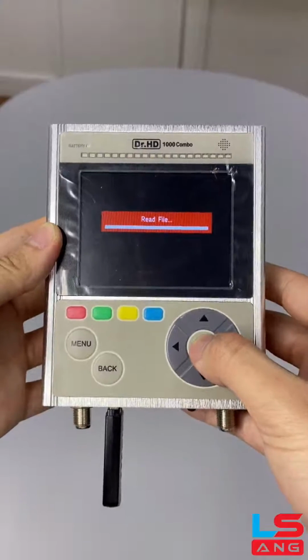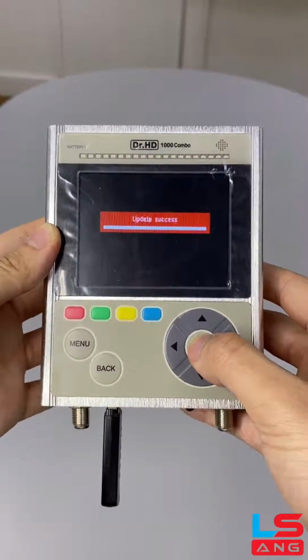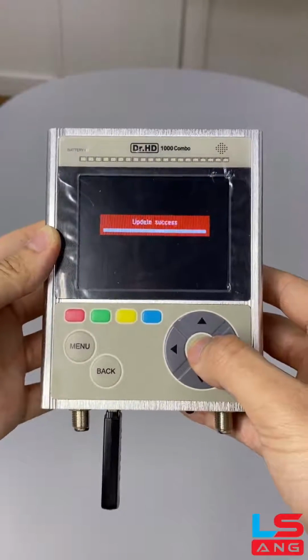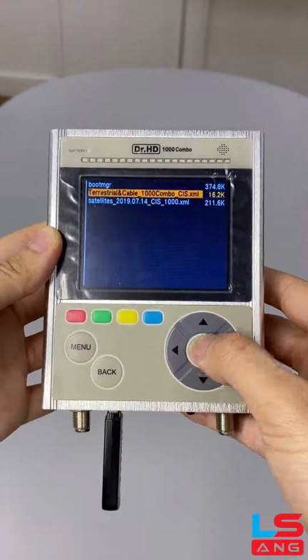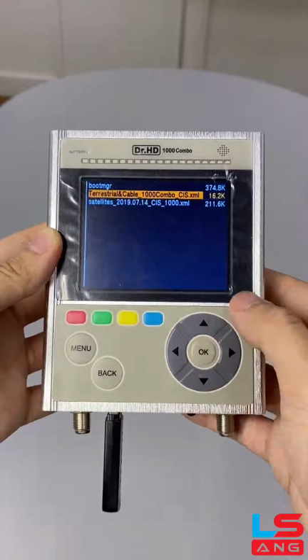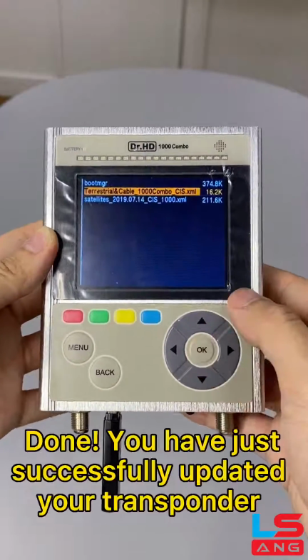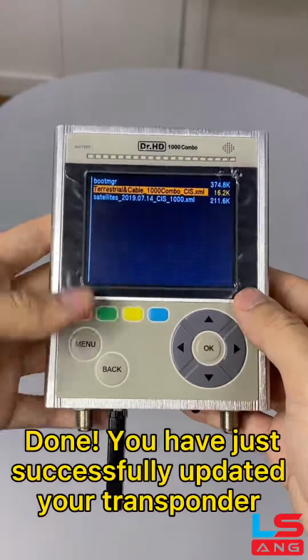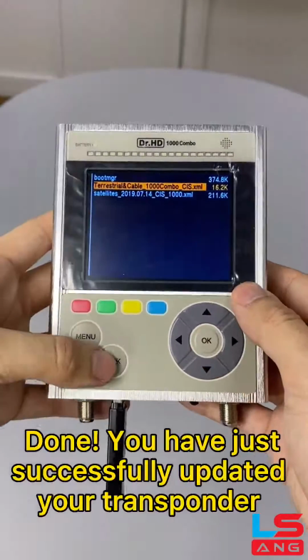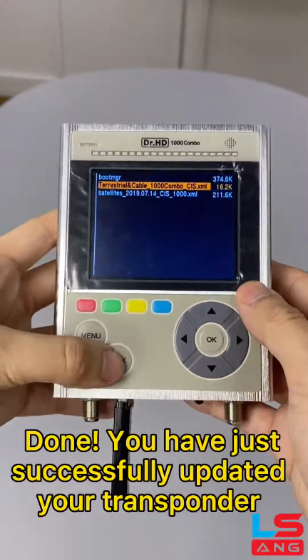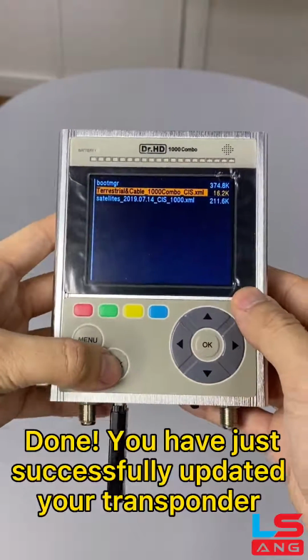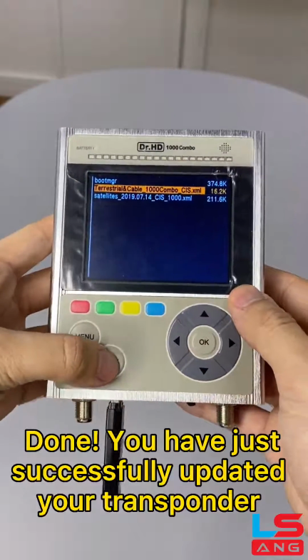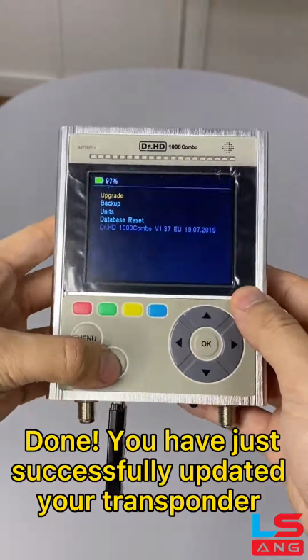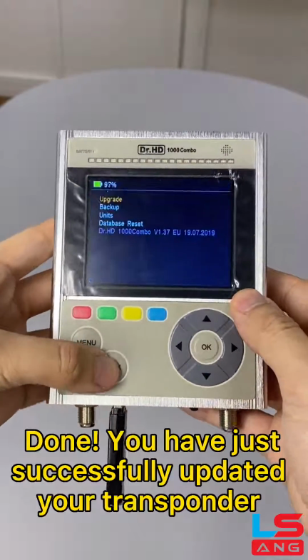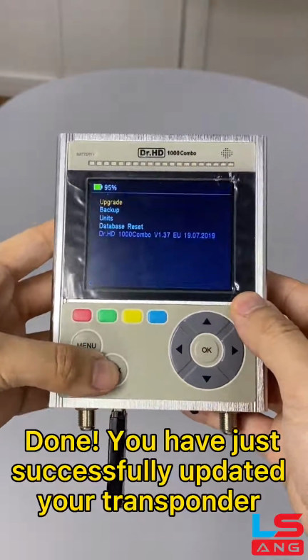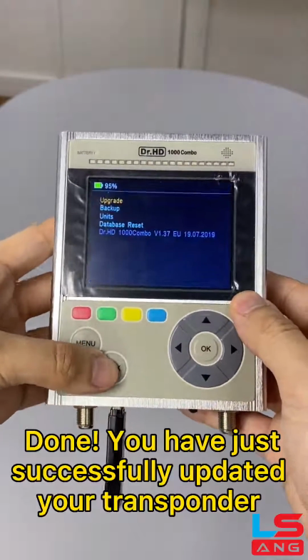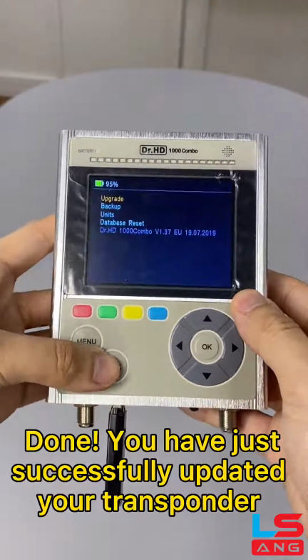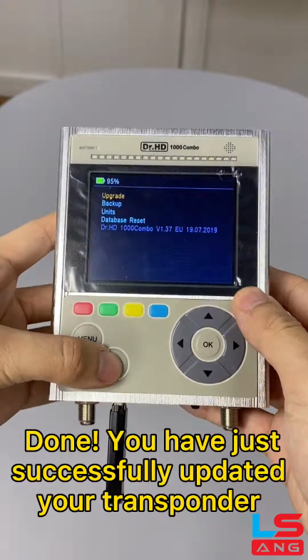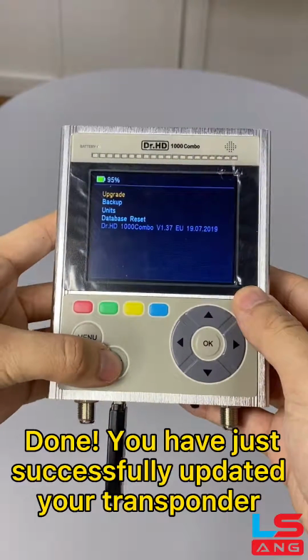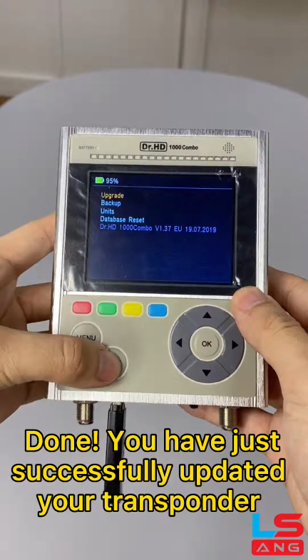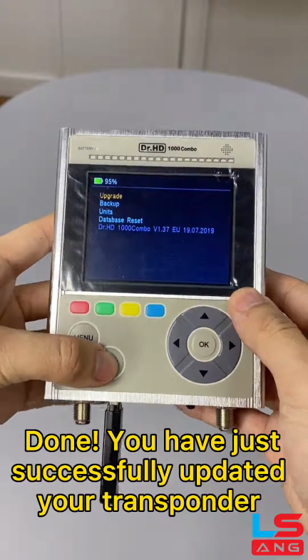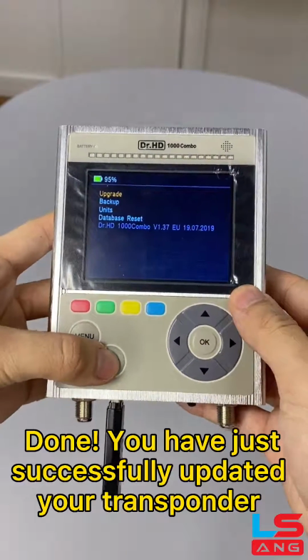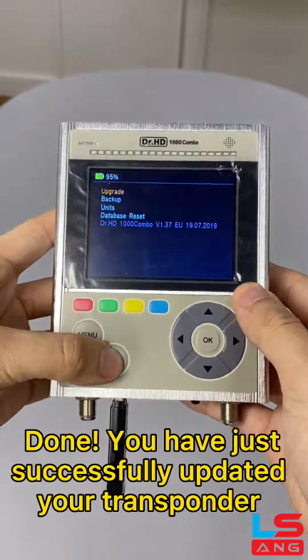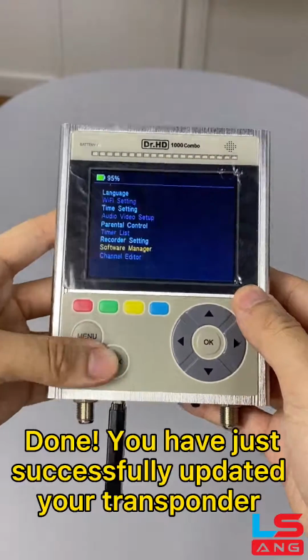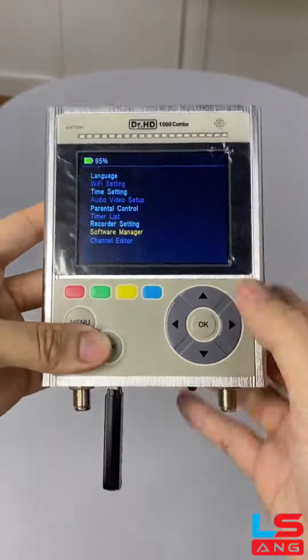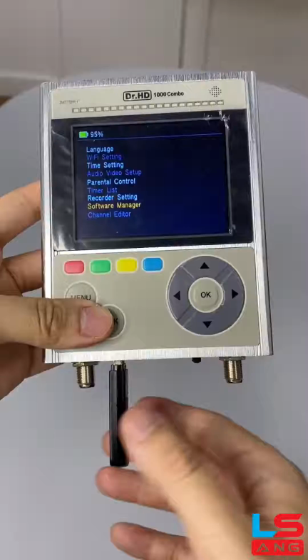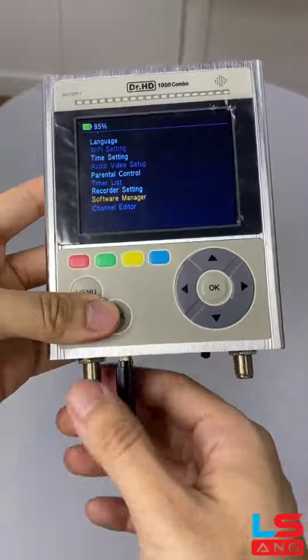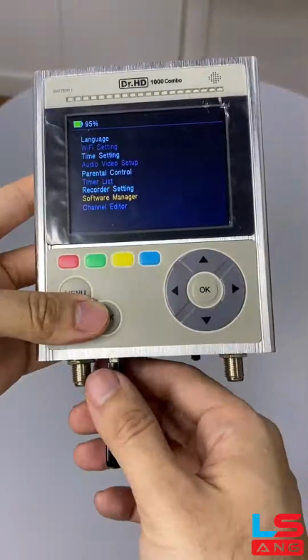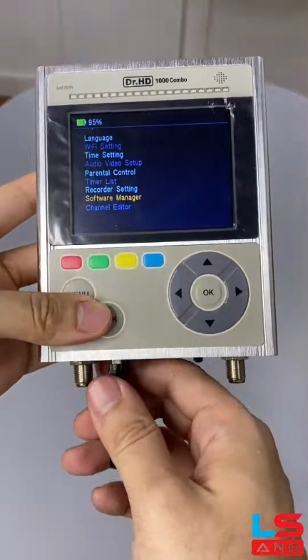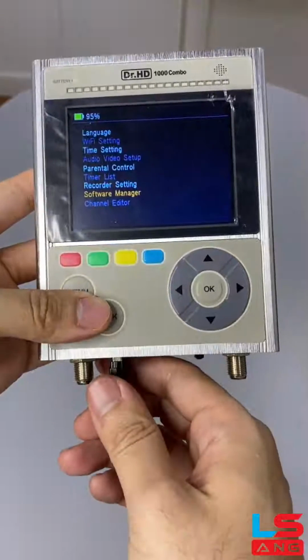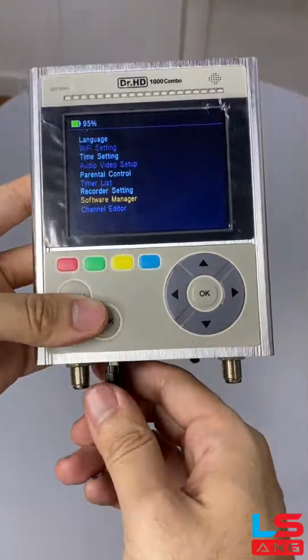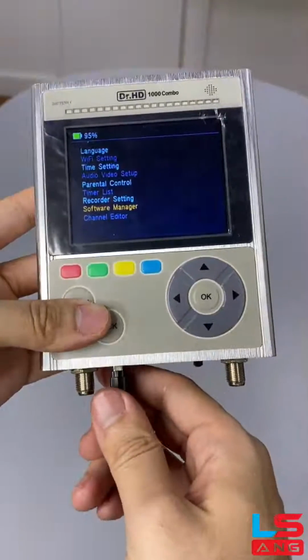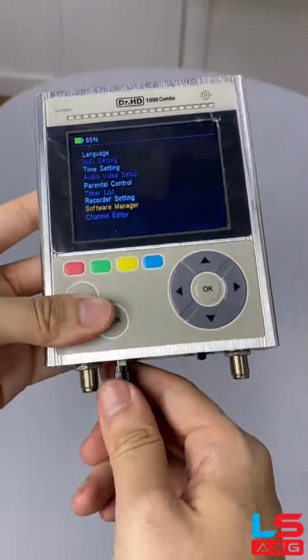Done. You have just successfully updated your transponder.